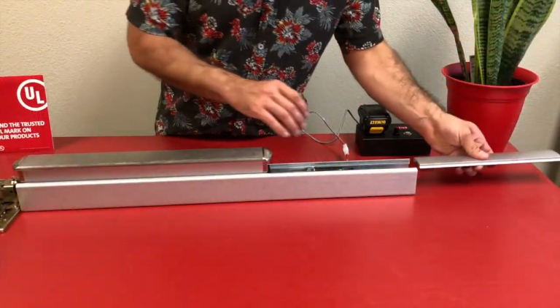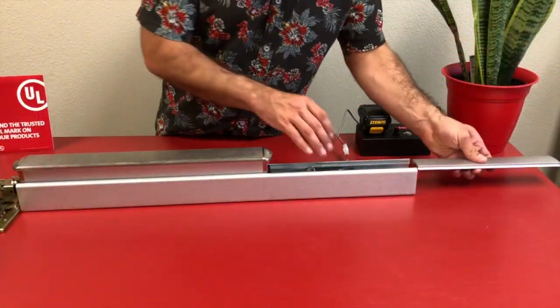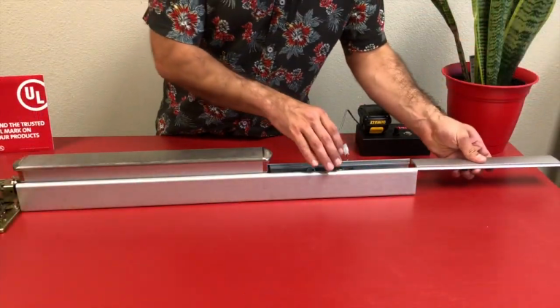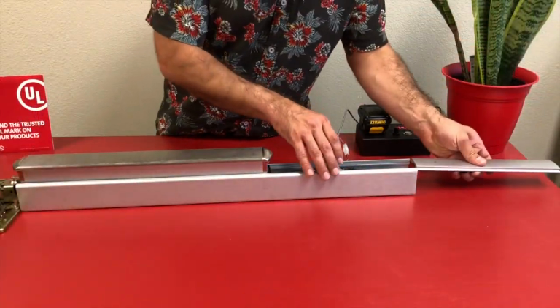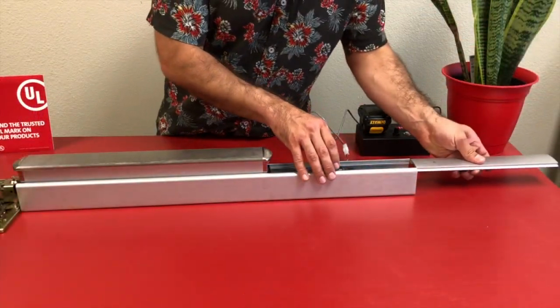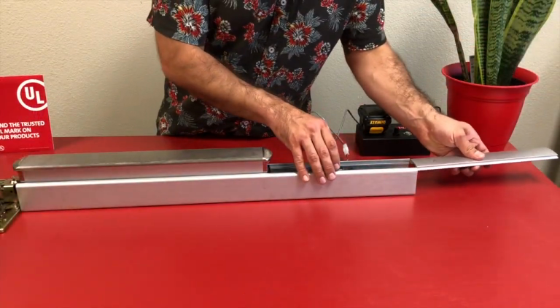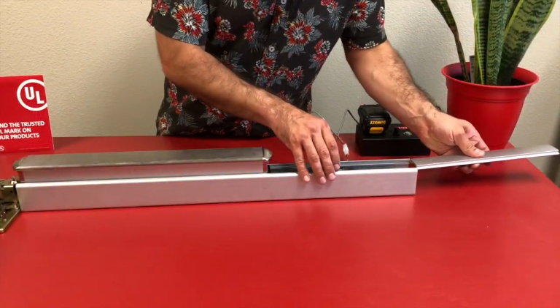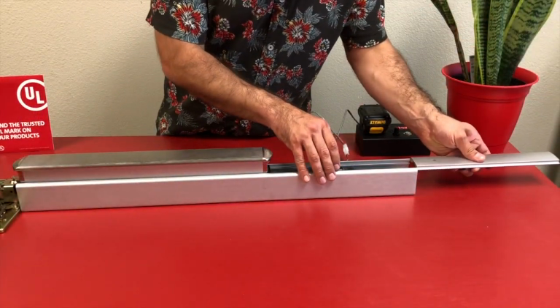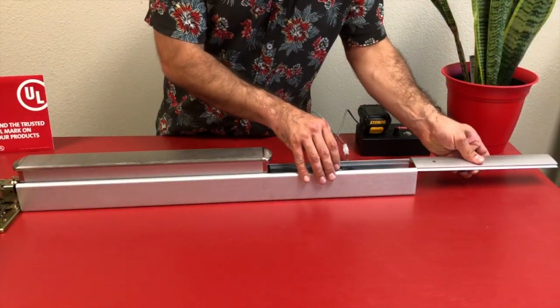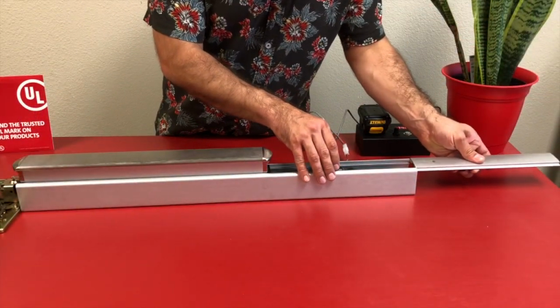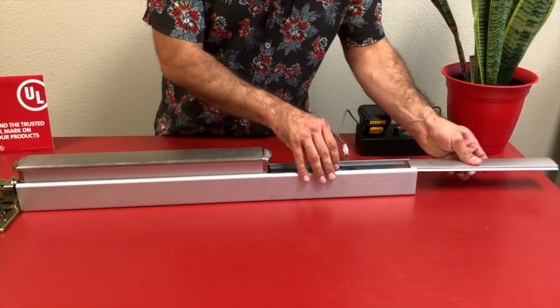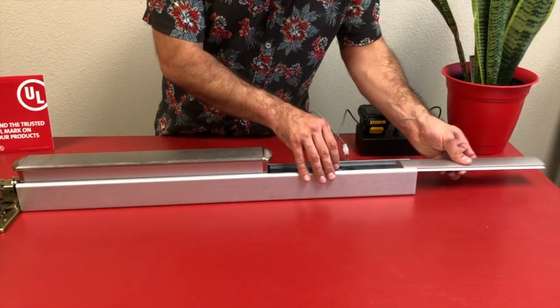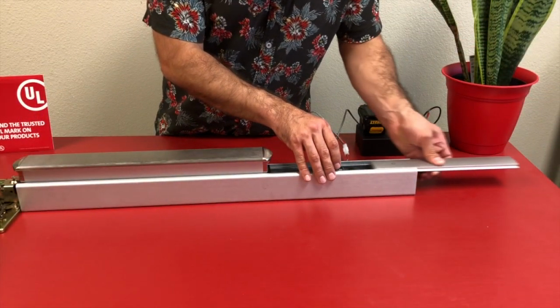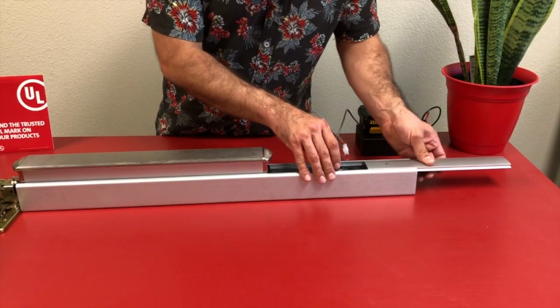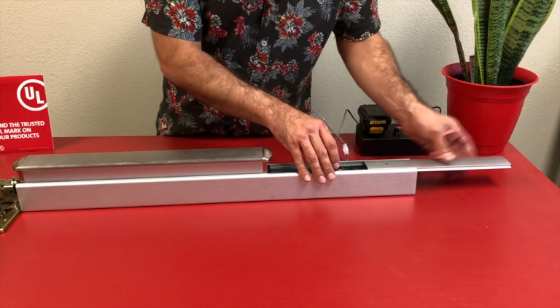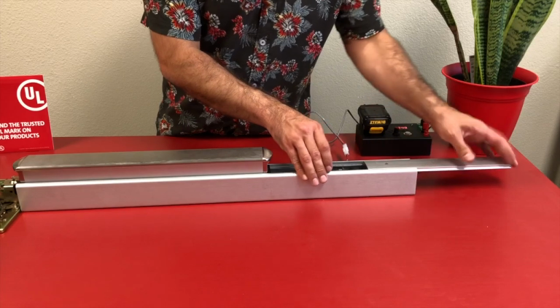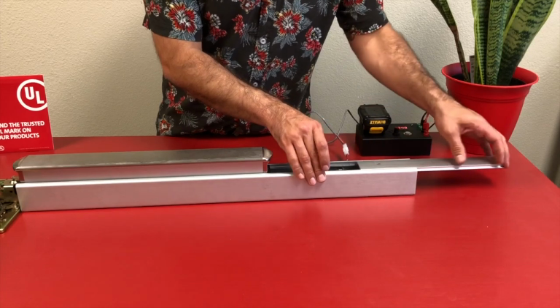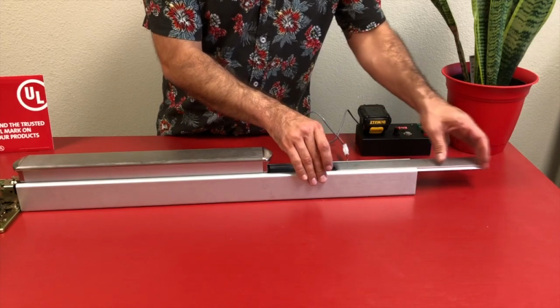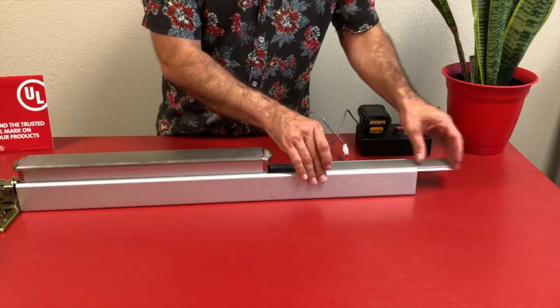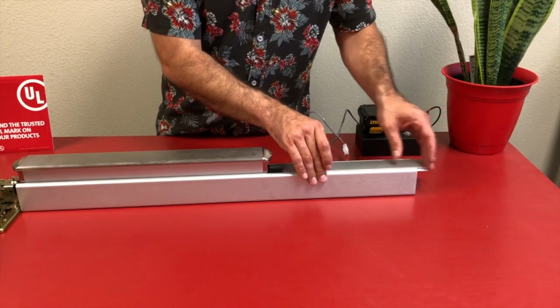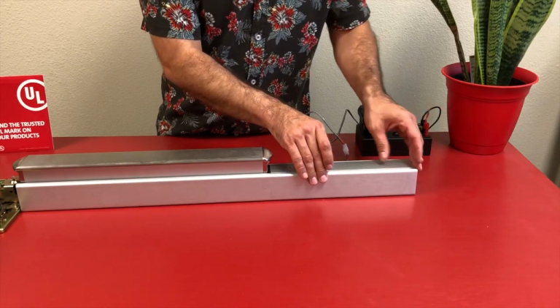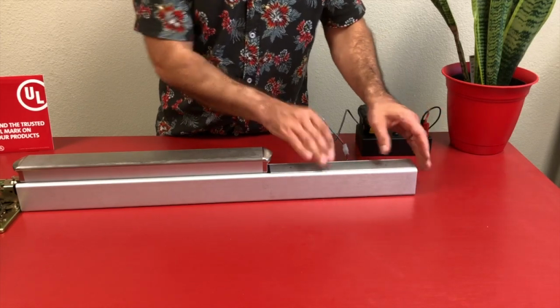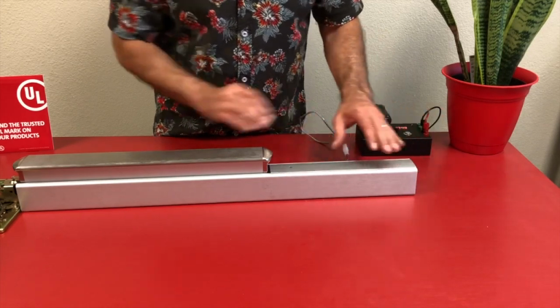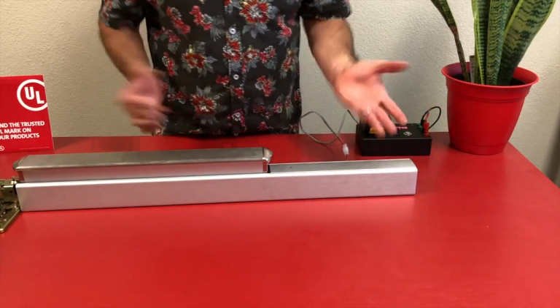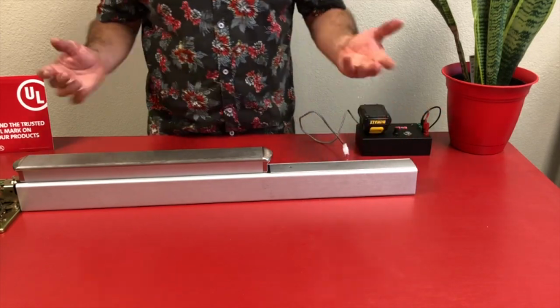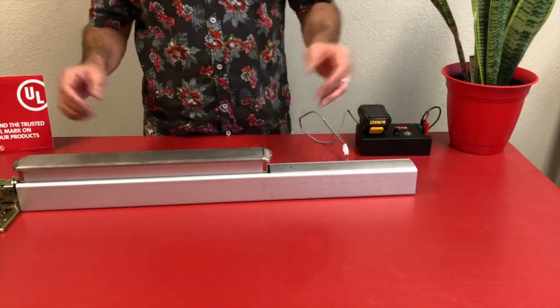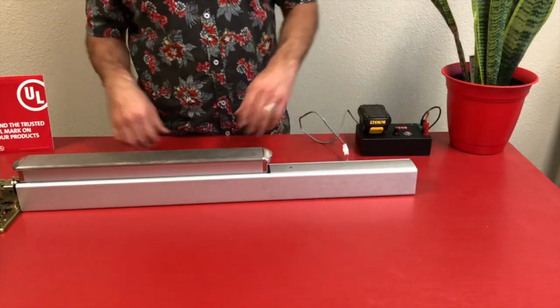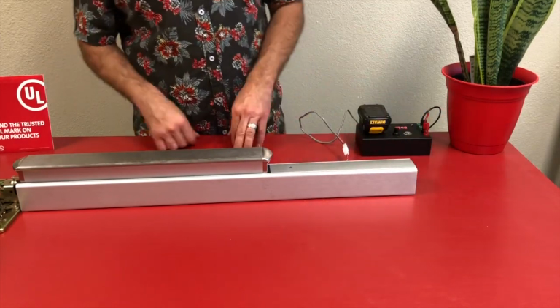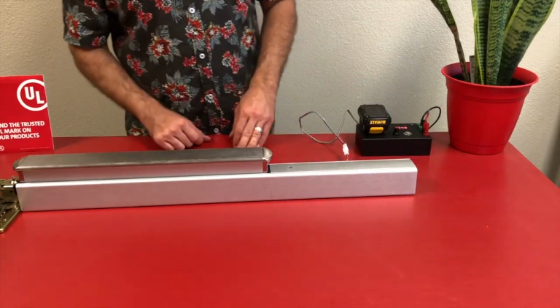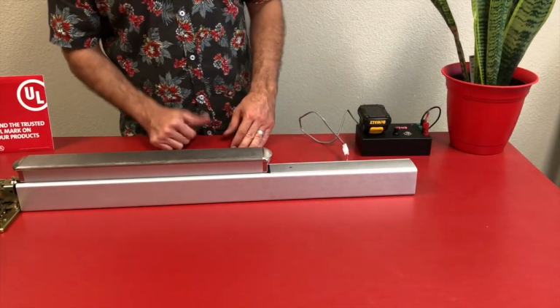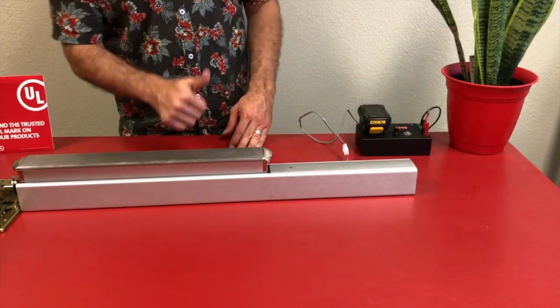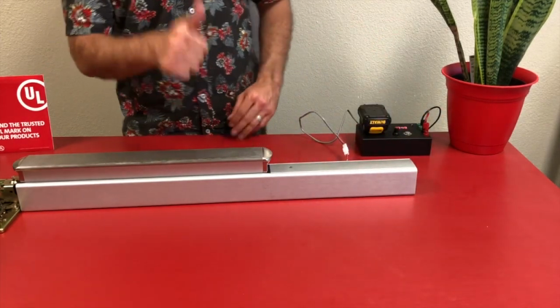Now with everything set, I'm going to slide the filler plate on and you're all set.